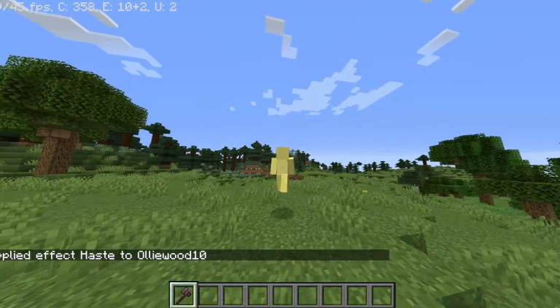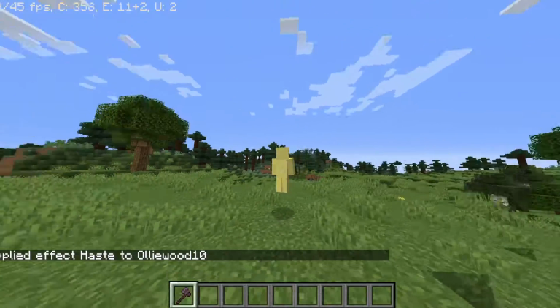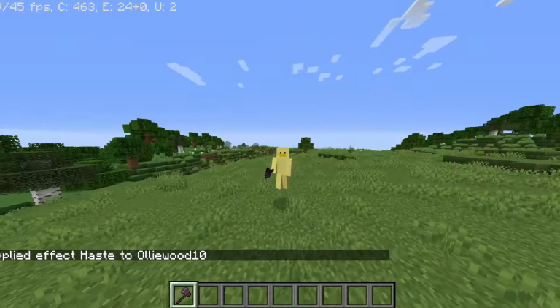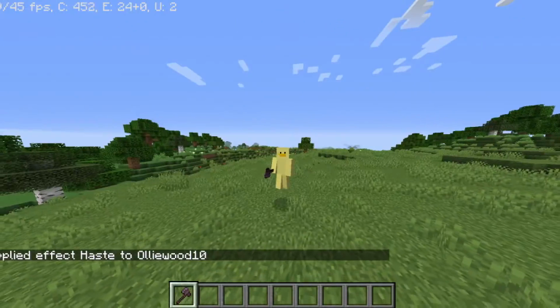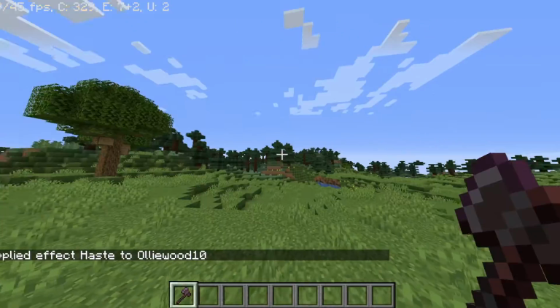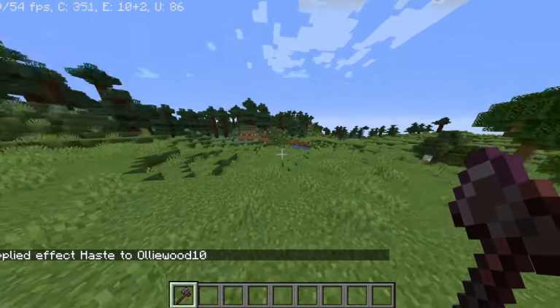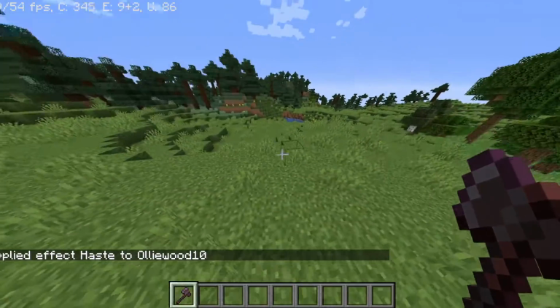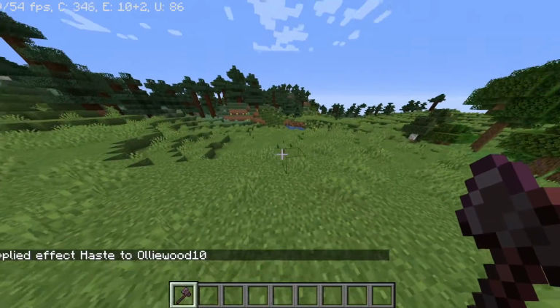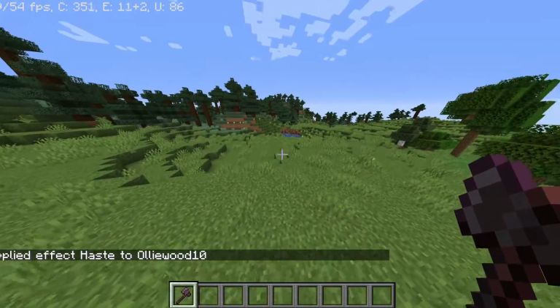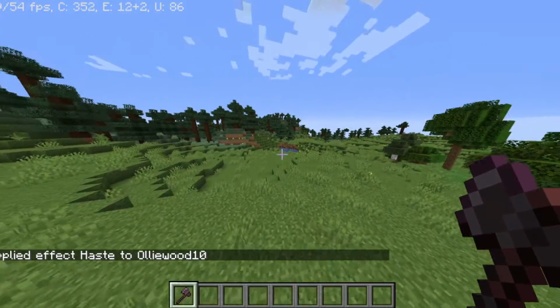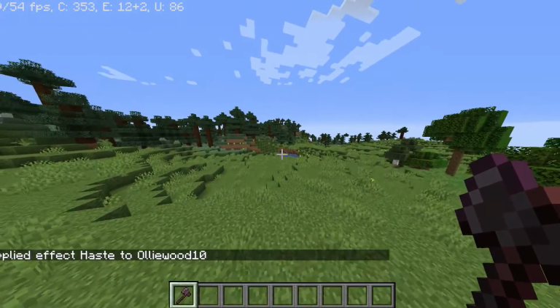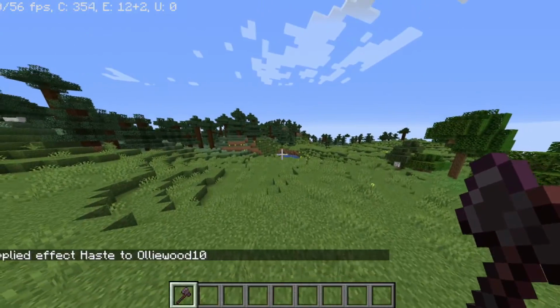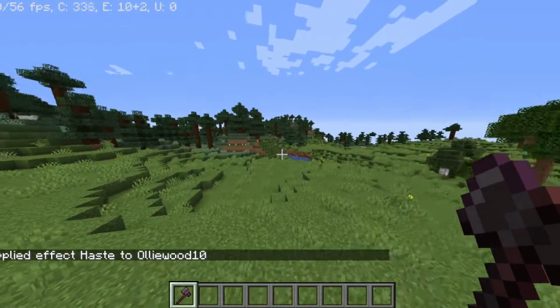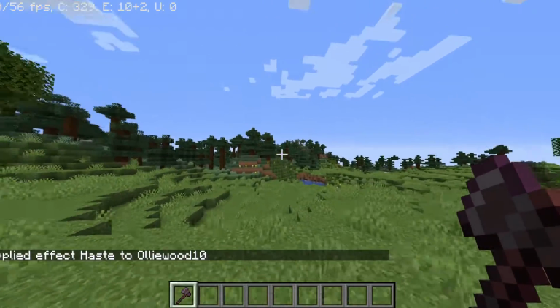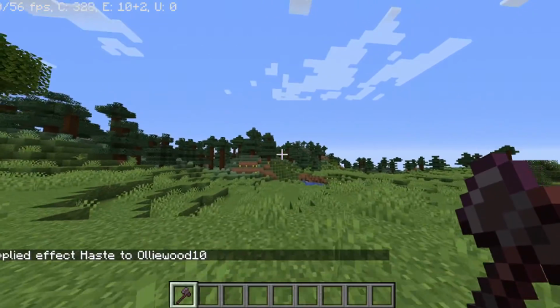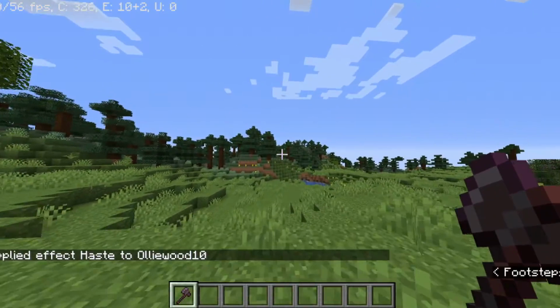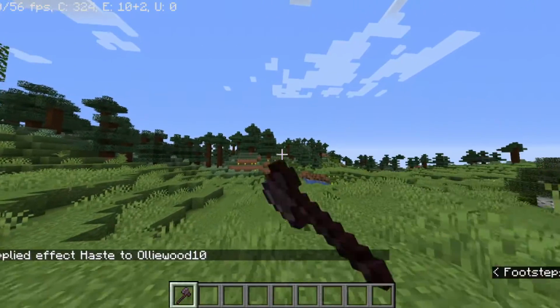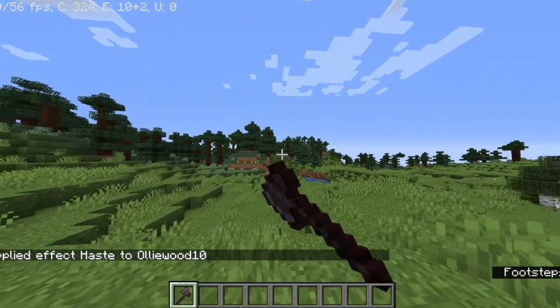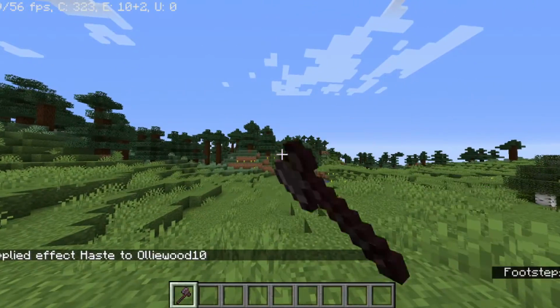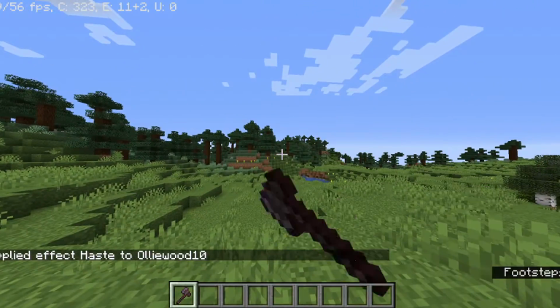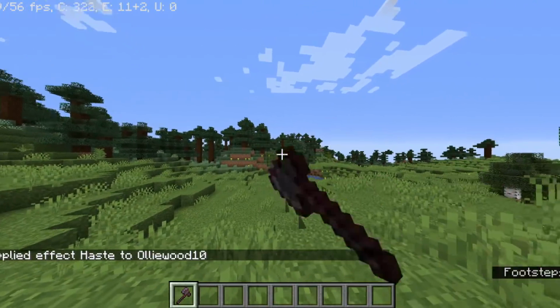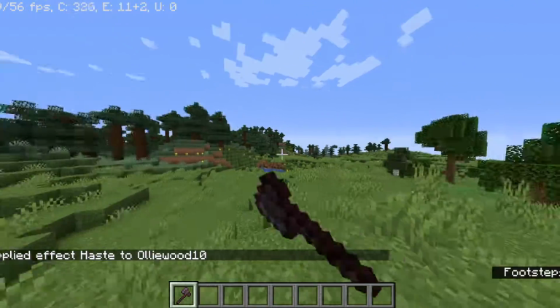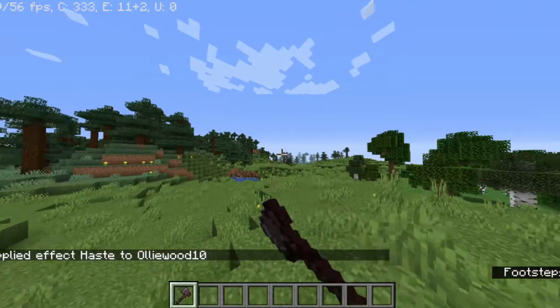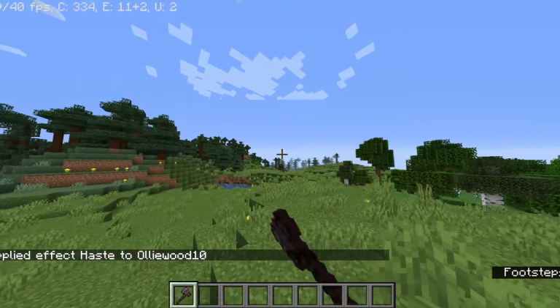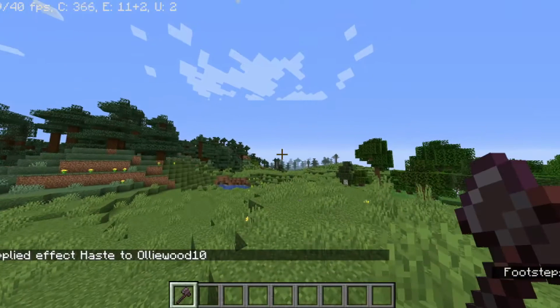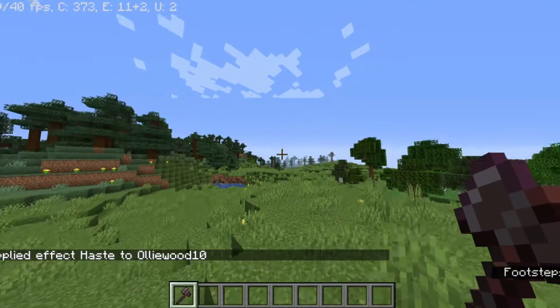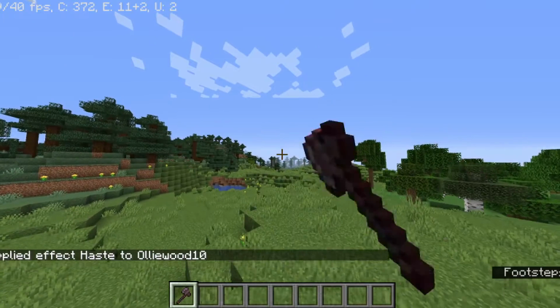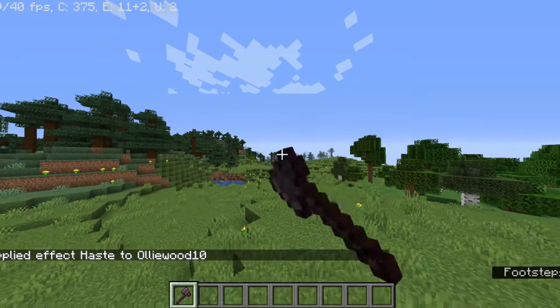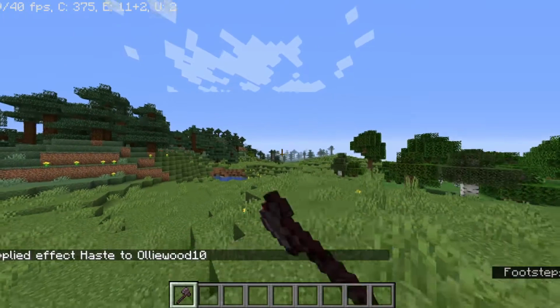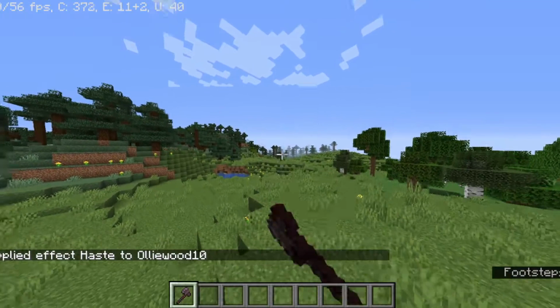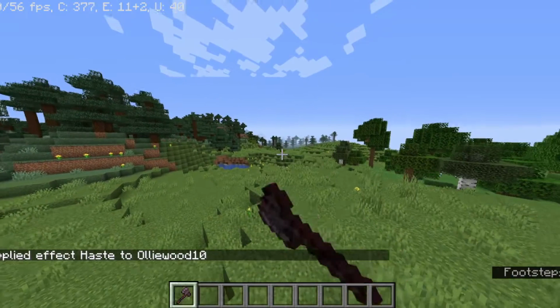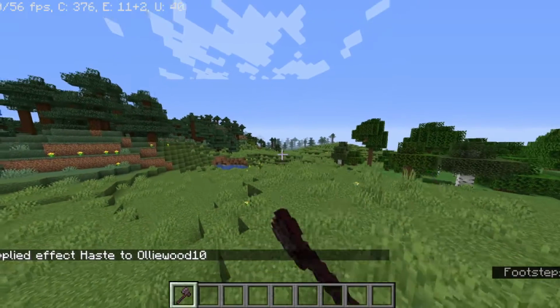And then there will be no particles. But now that attack indicator thing isn't there, and now you can basically just spam click.